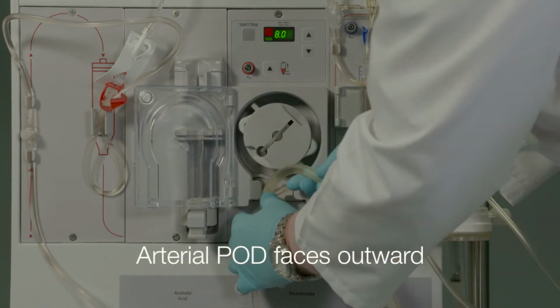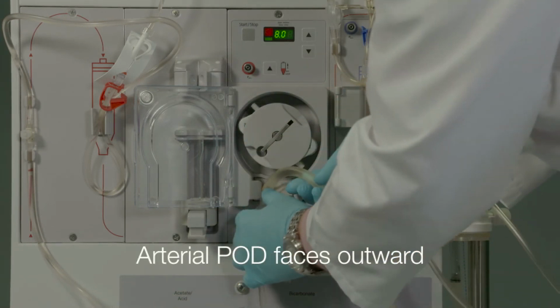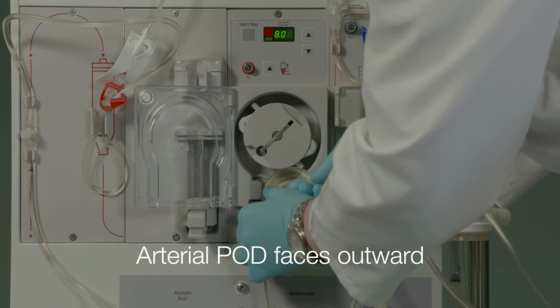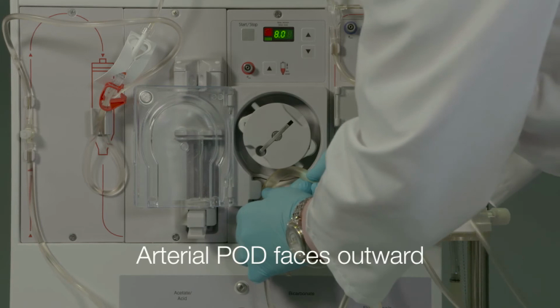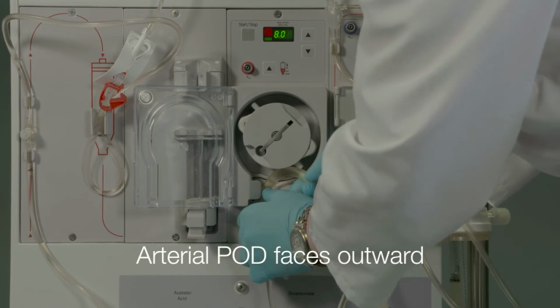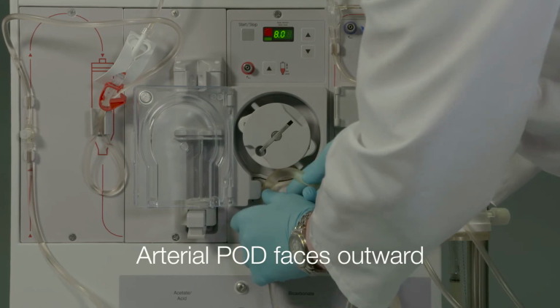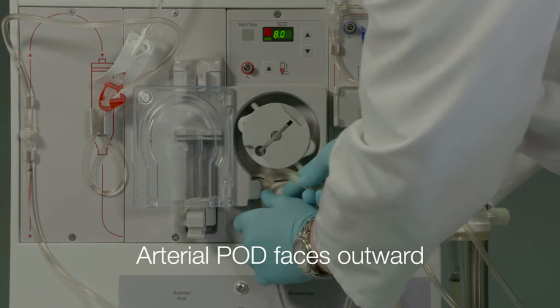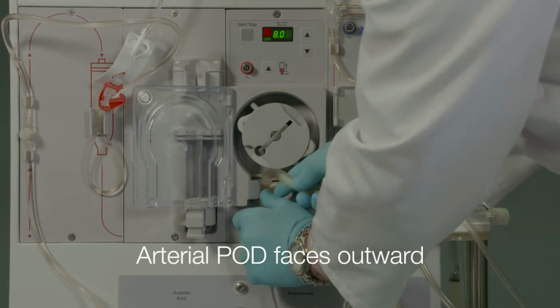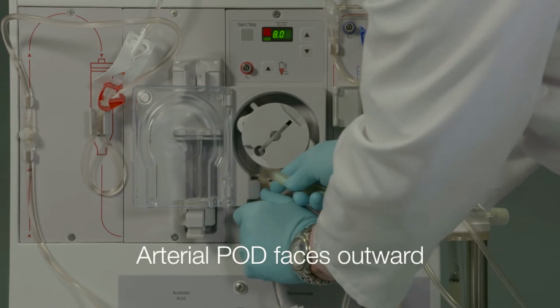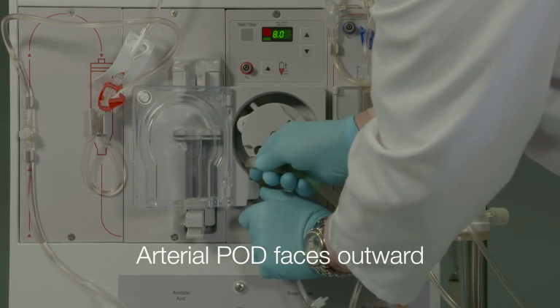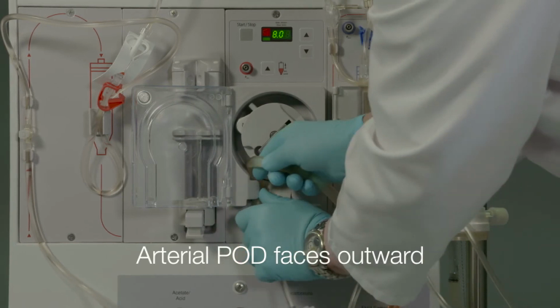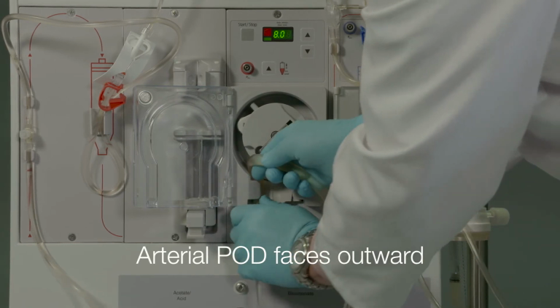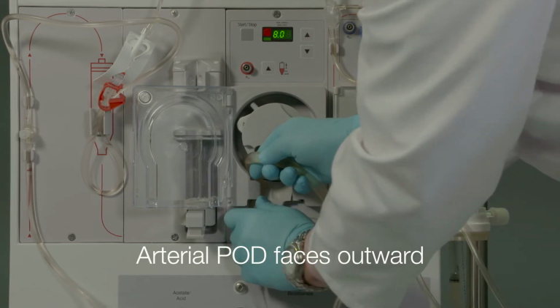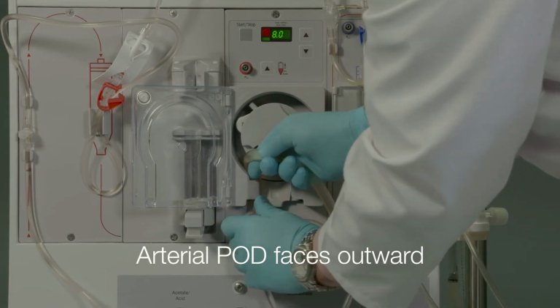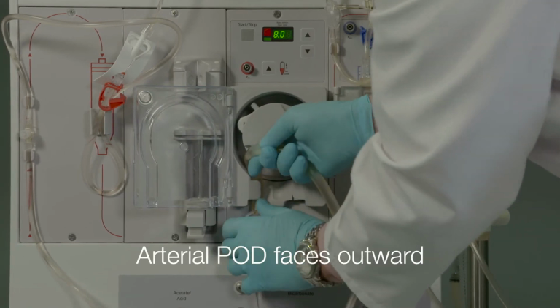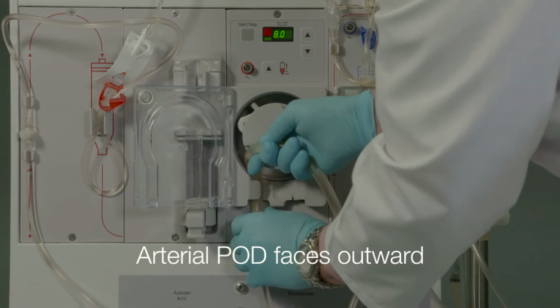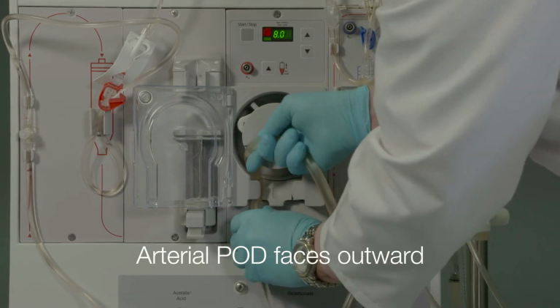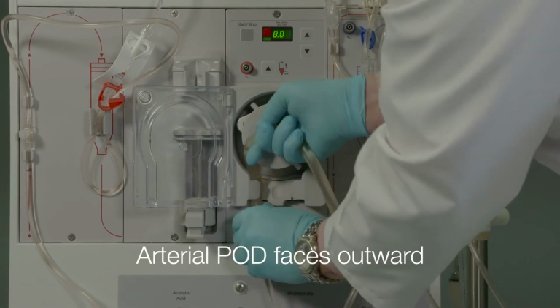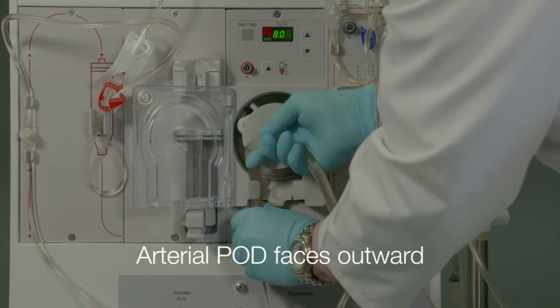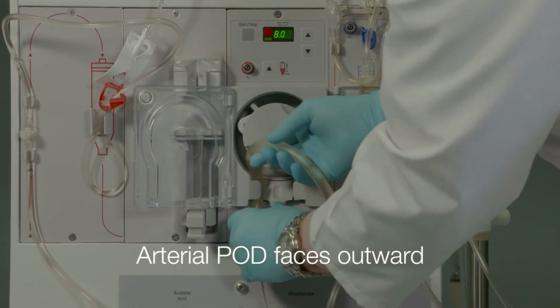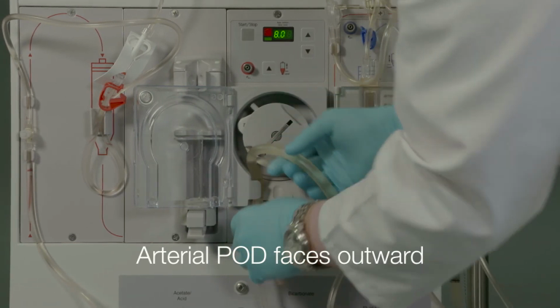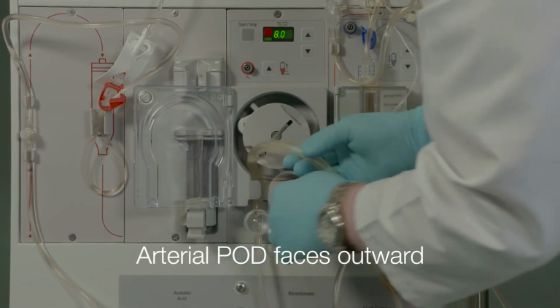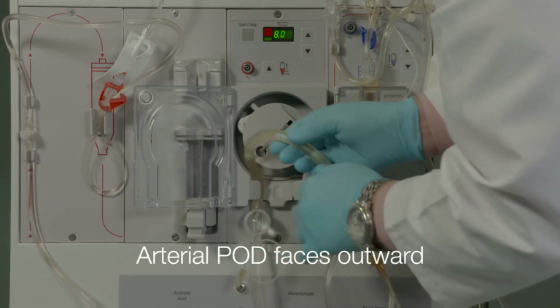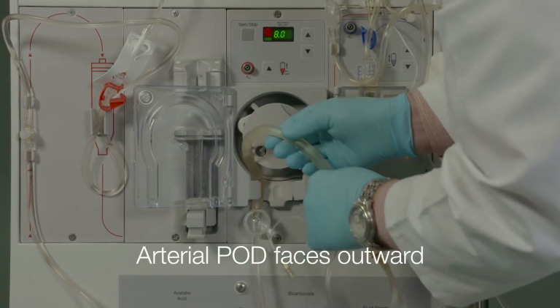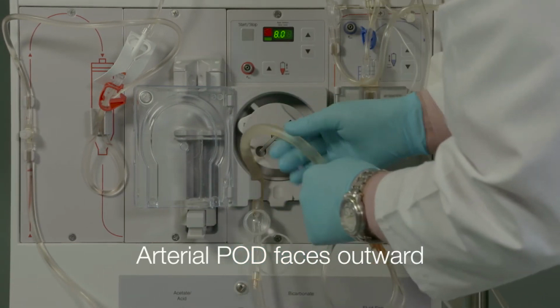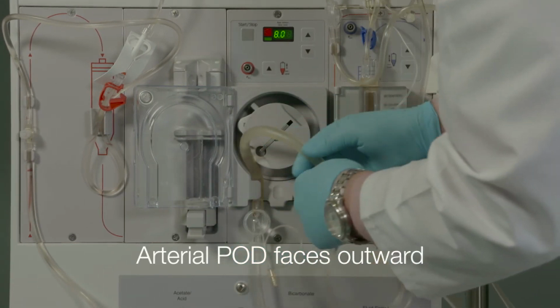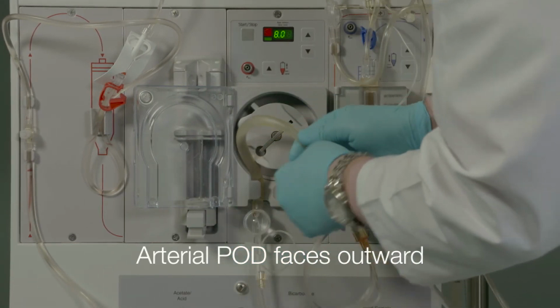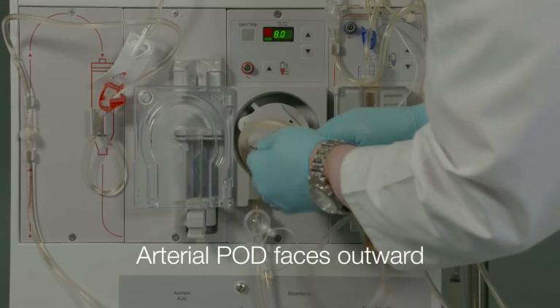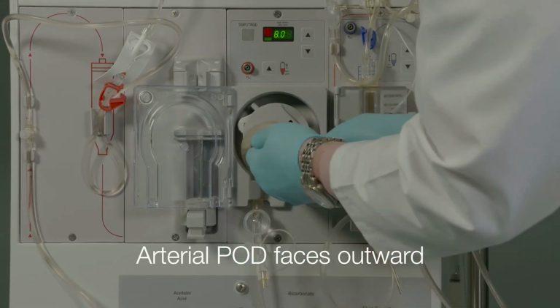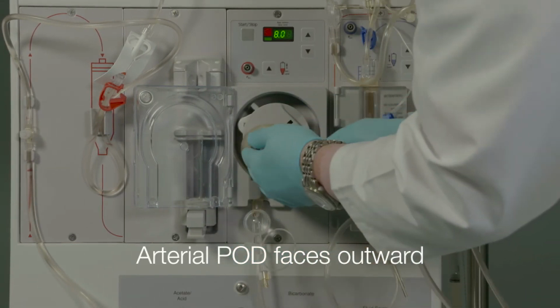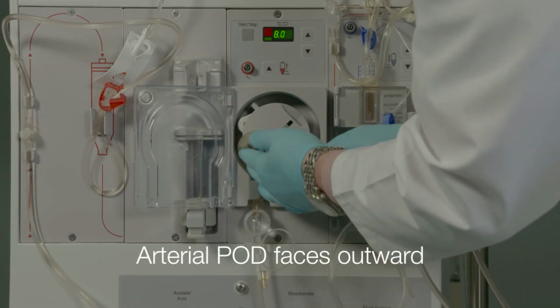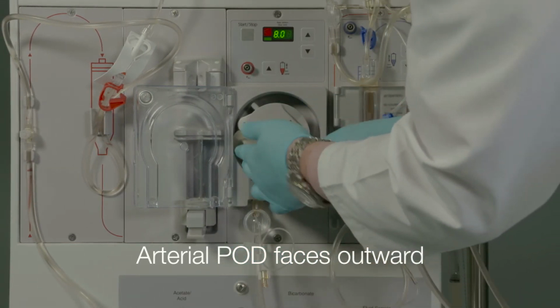Position the arterial pod dome facing outward and thread the pump segment into the blood pump.